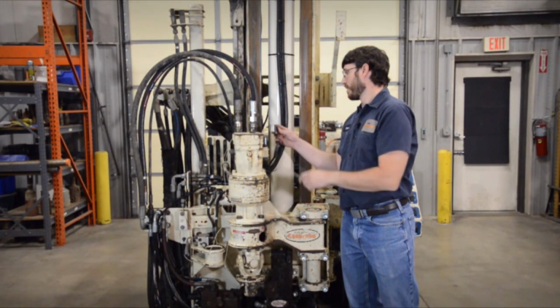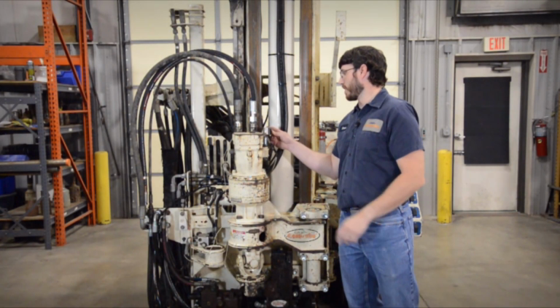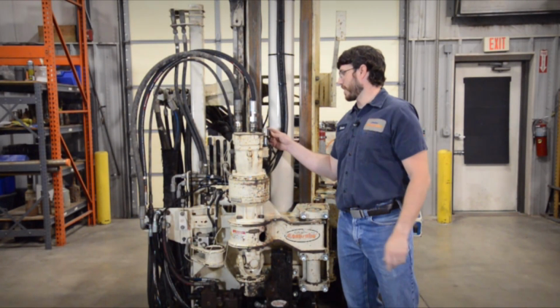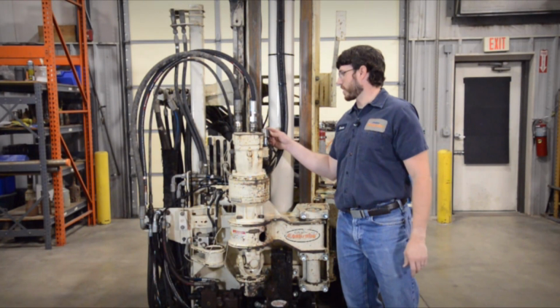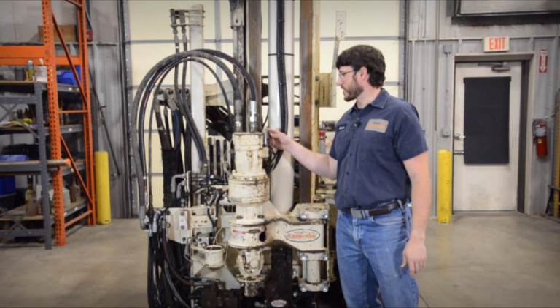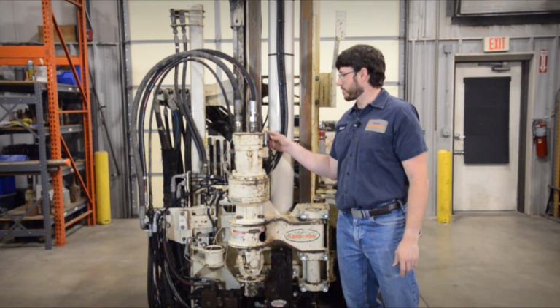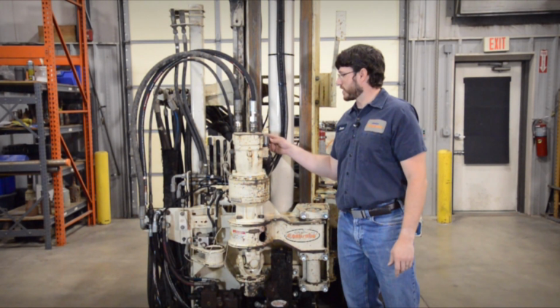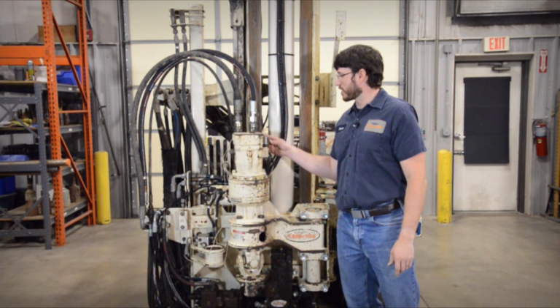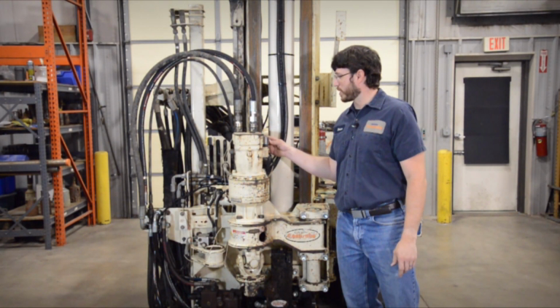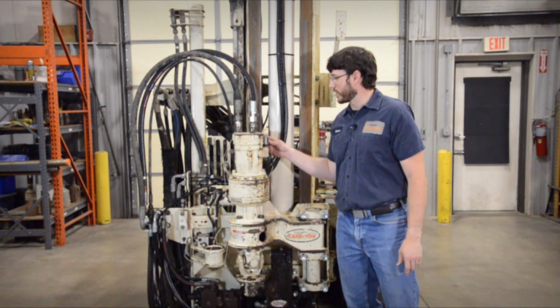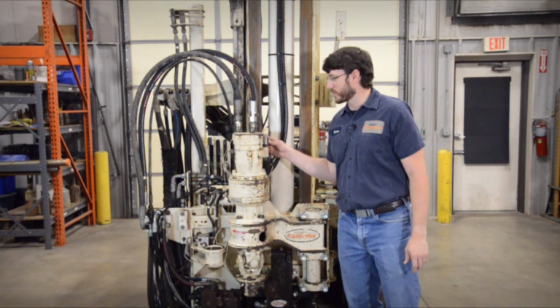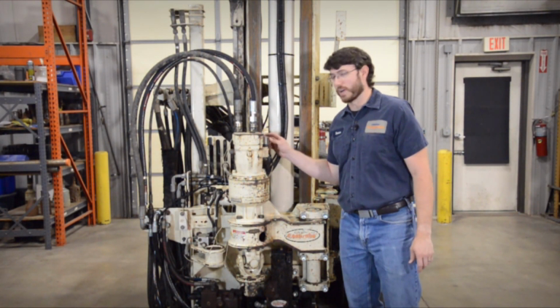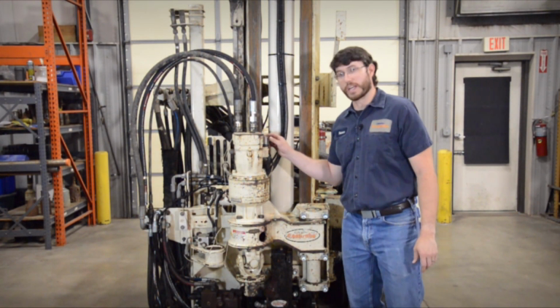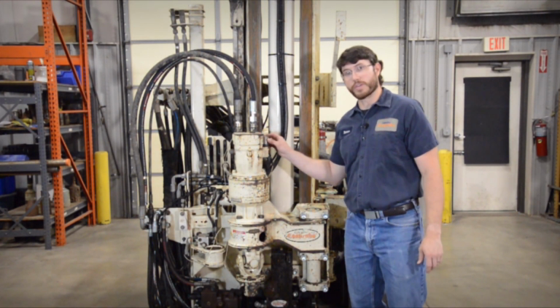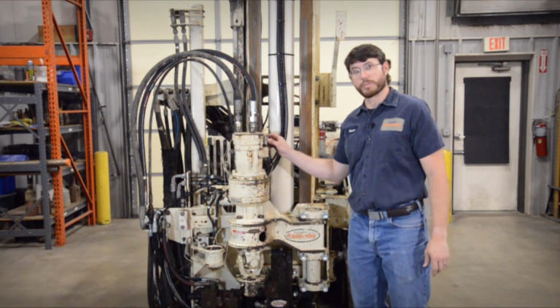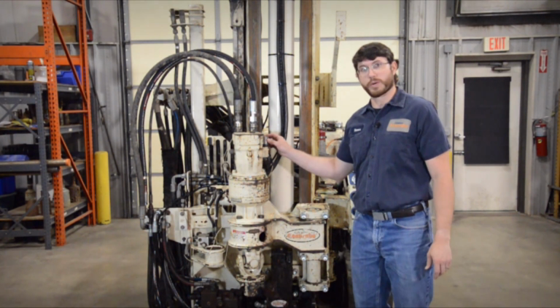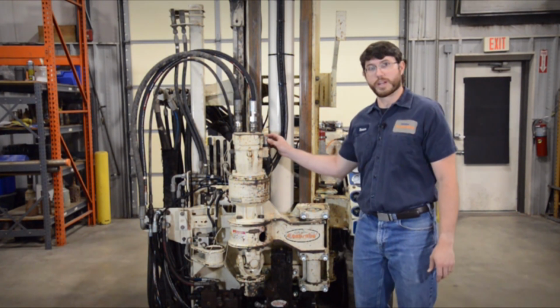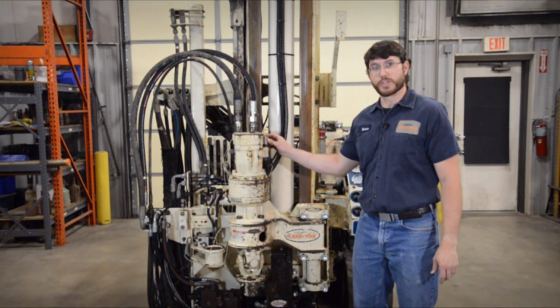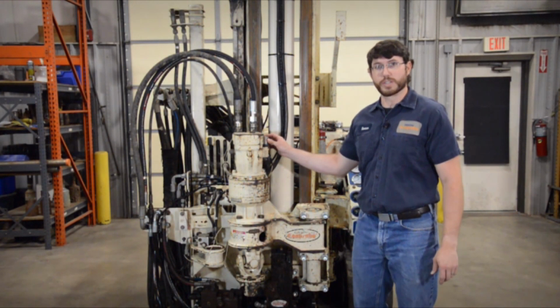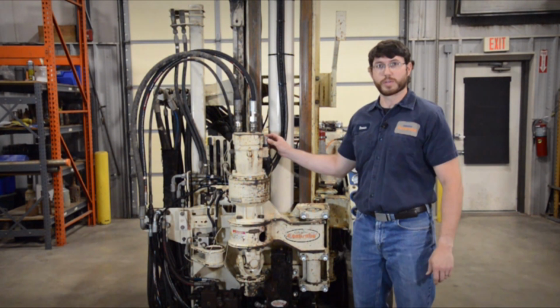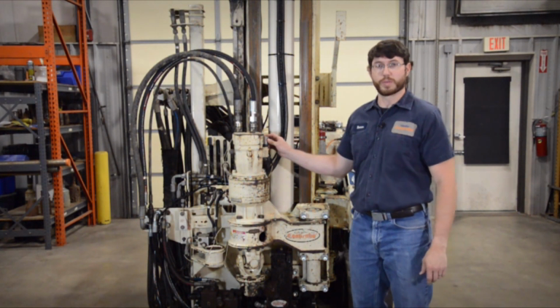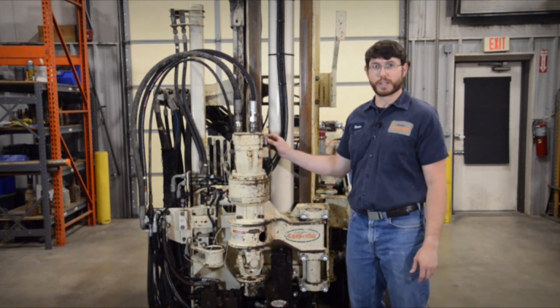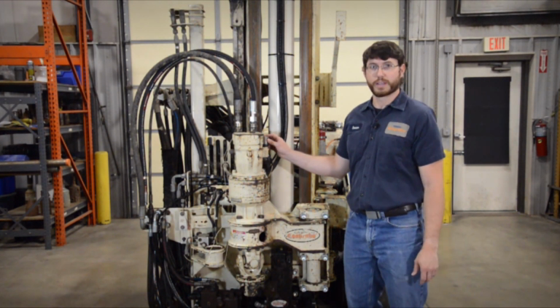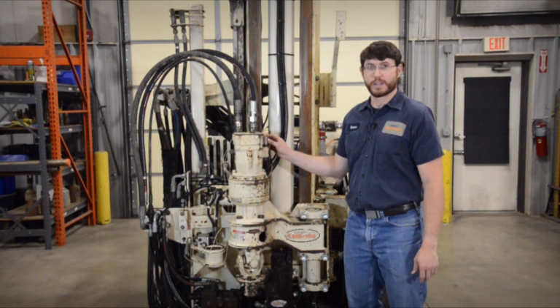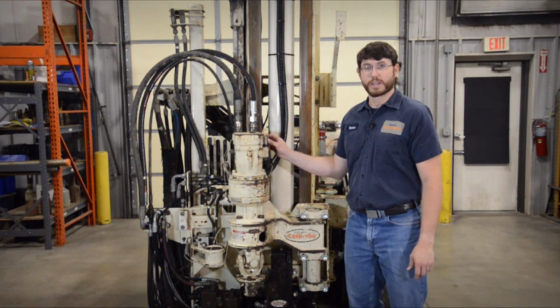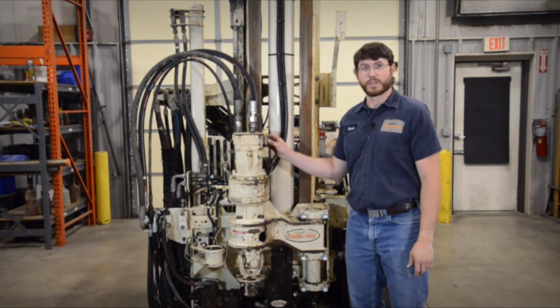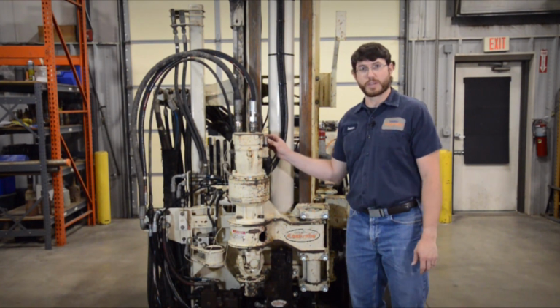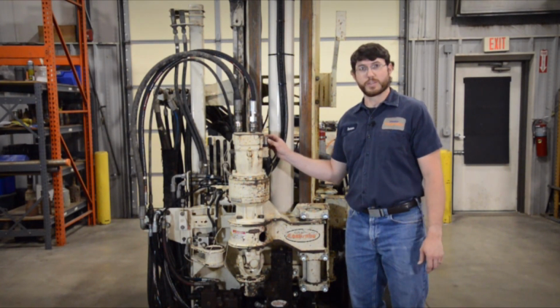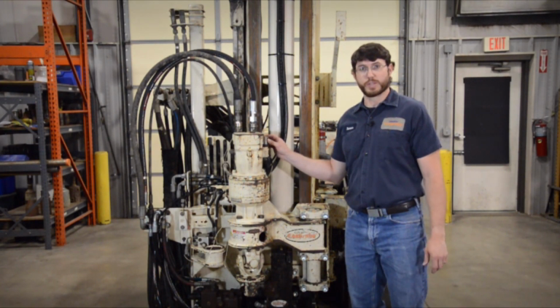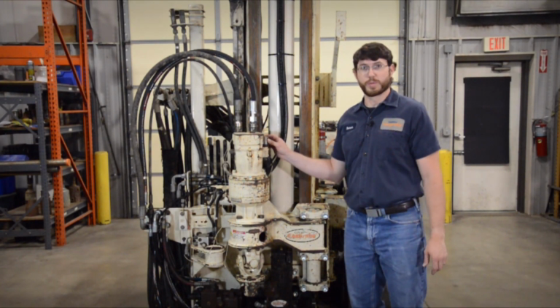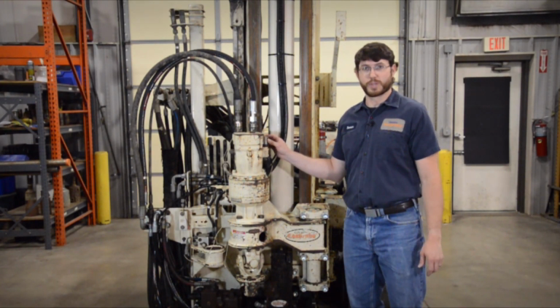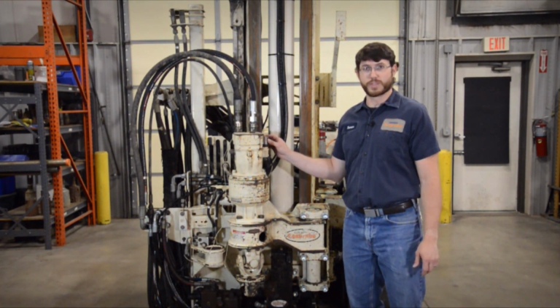If you have any questions about these components or any other component on your Geoprobe rig, you can call Geoprobe Service.